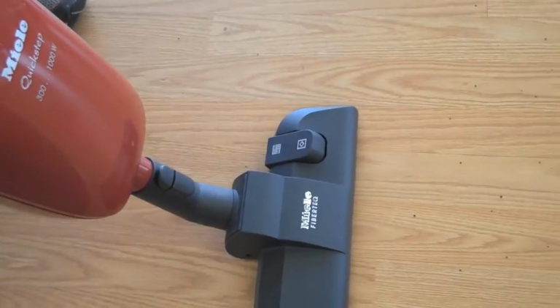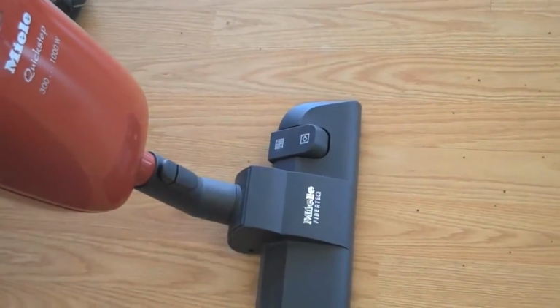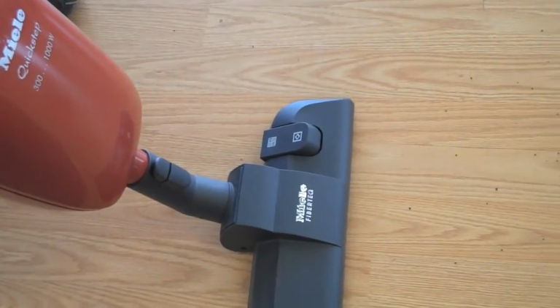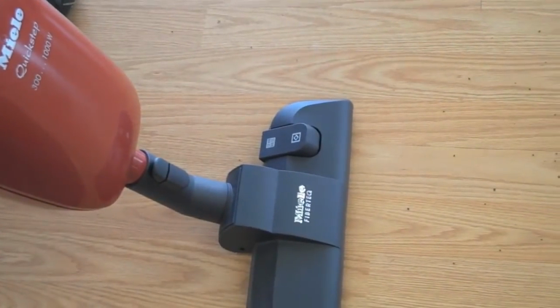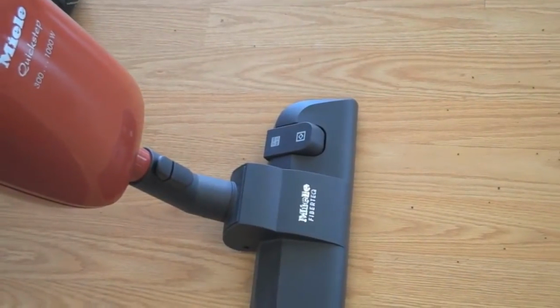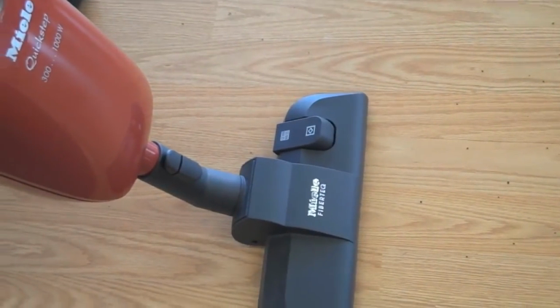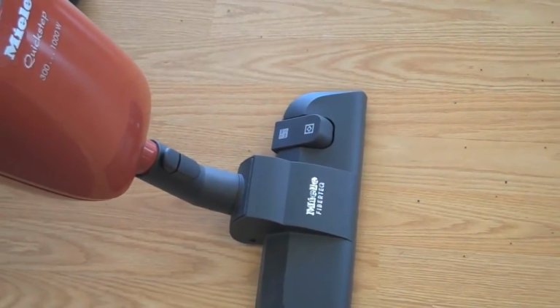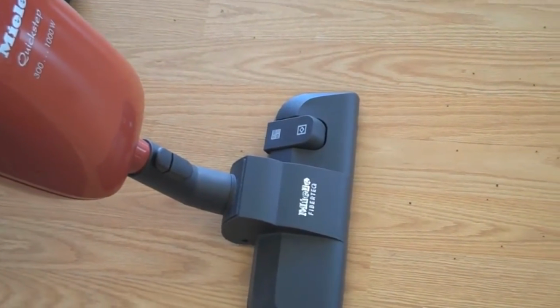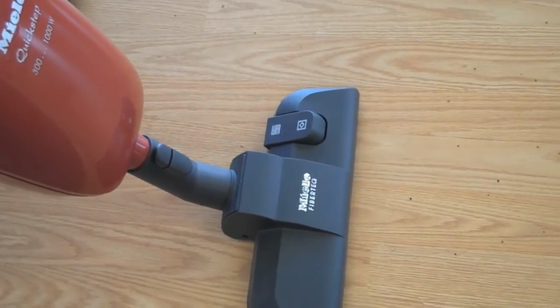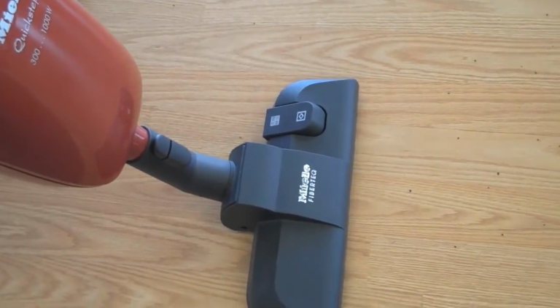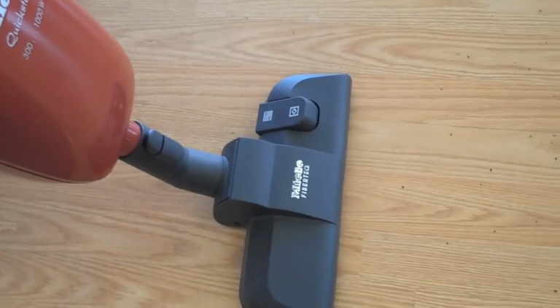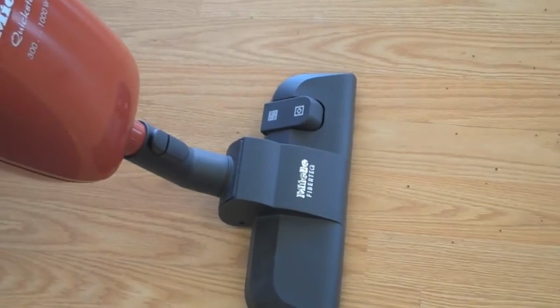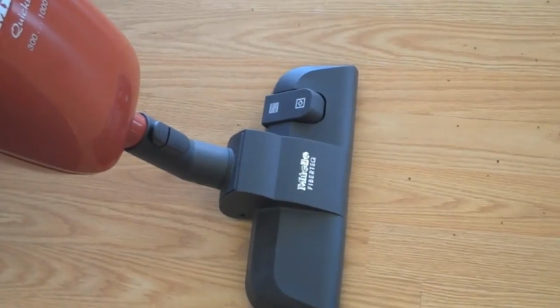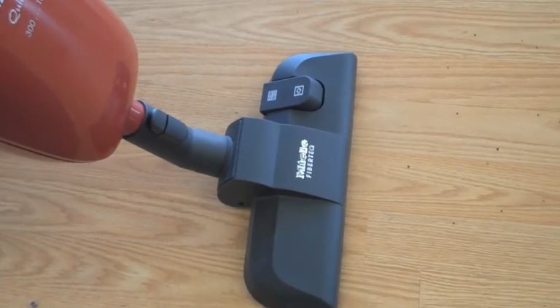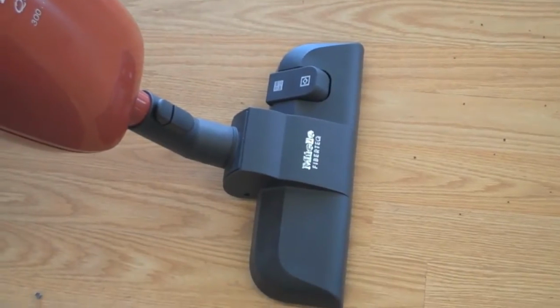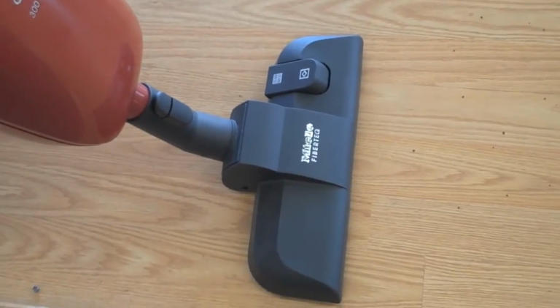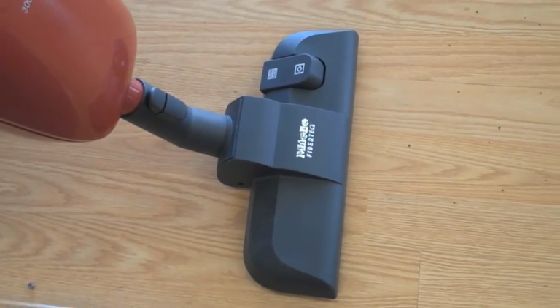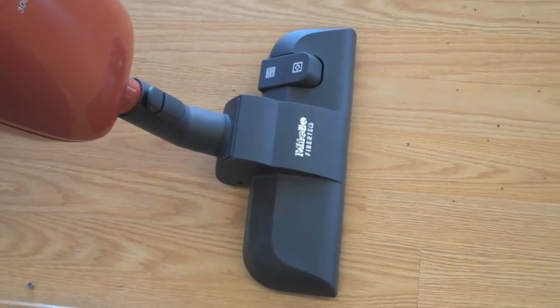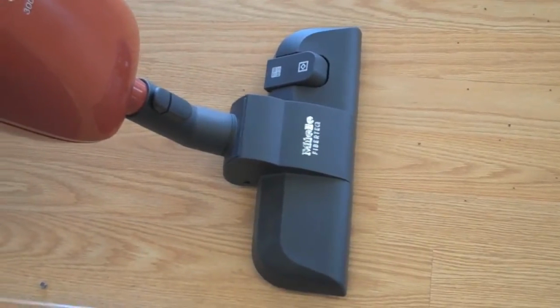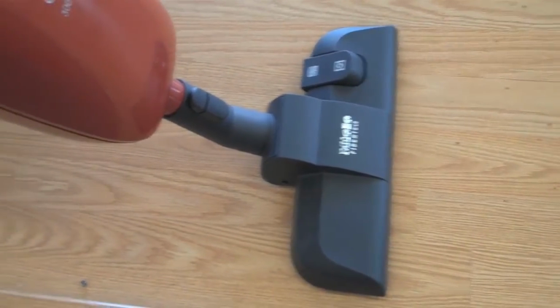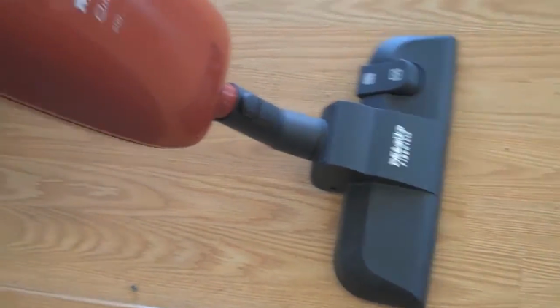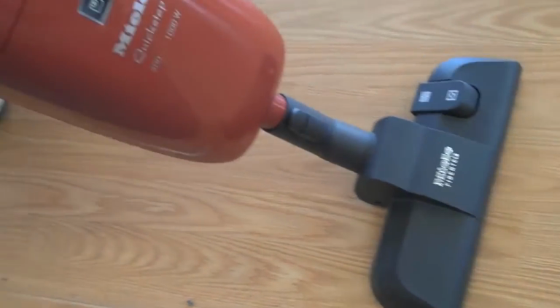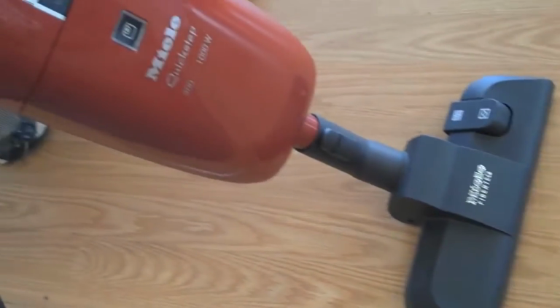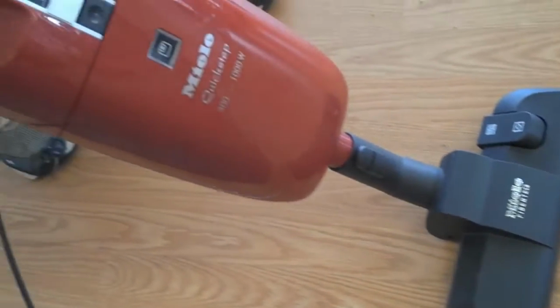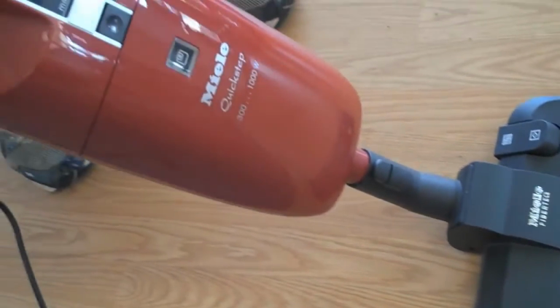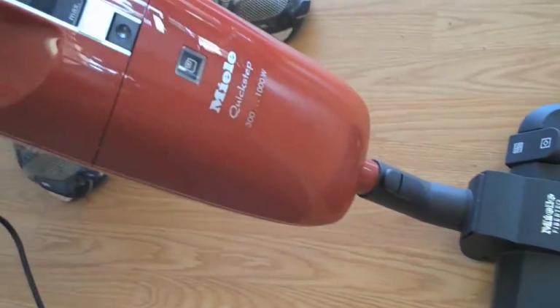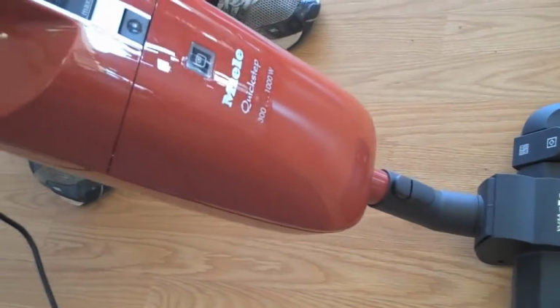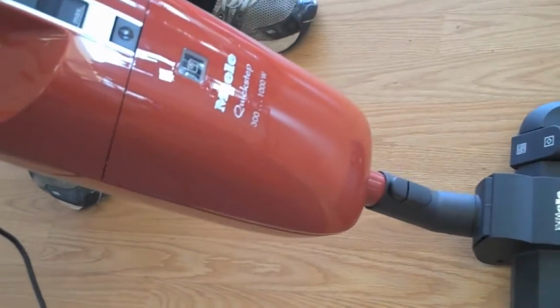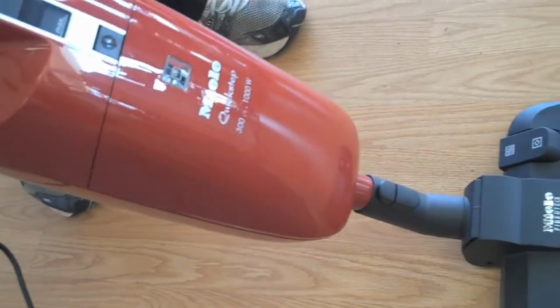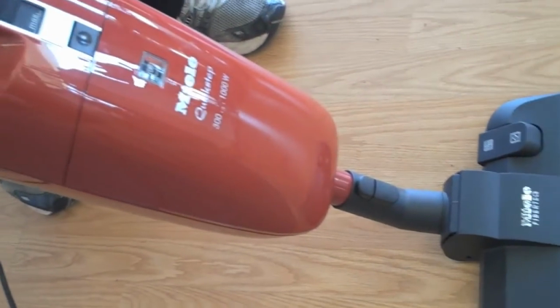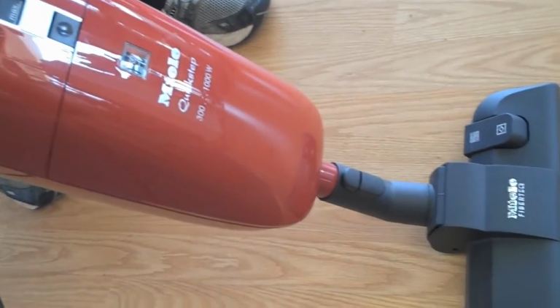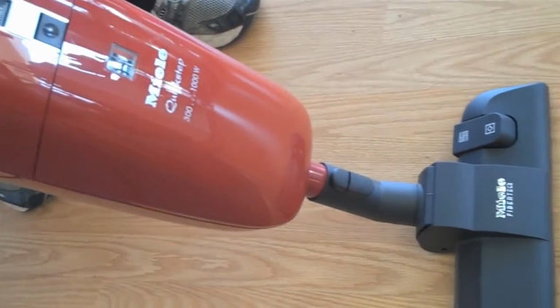By simply stepping on this little switch and turning it on, you're now ready to move it forward.